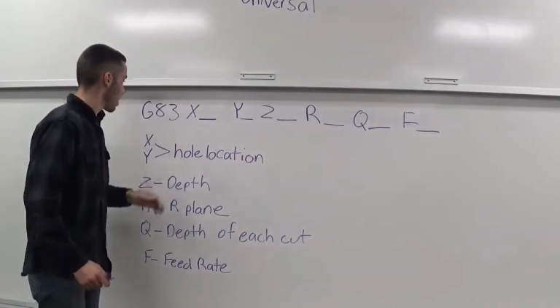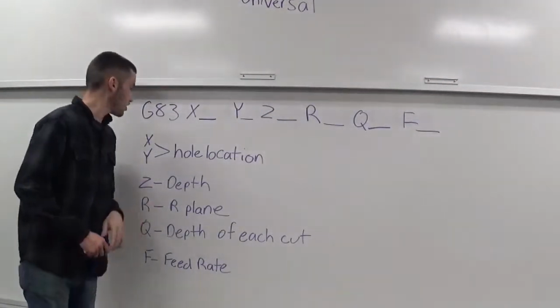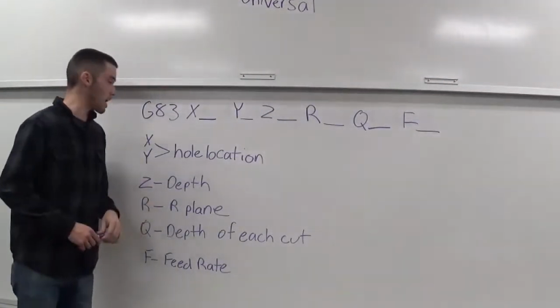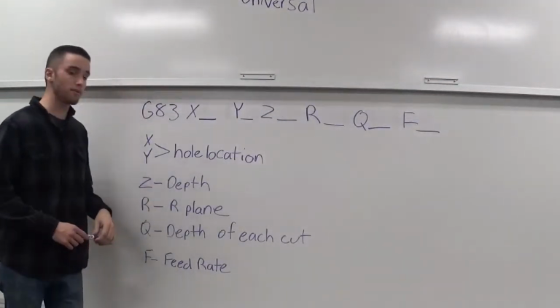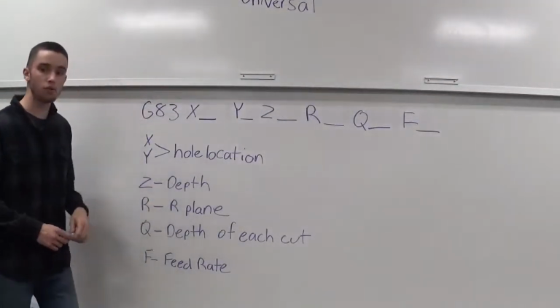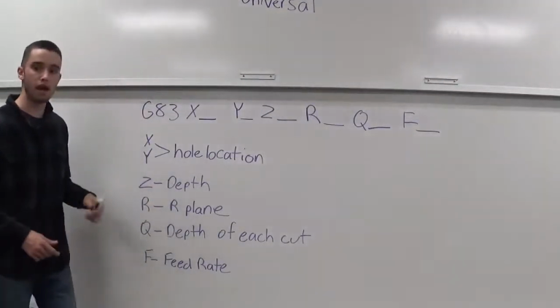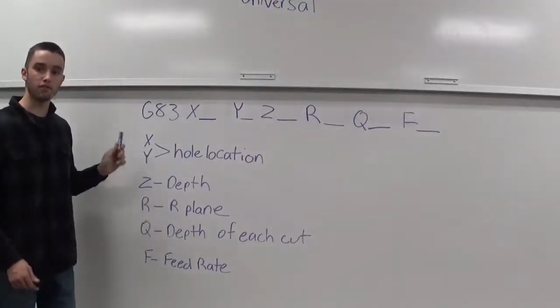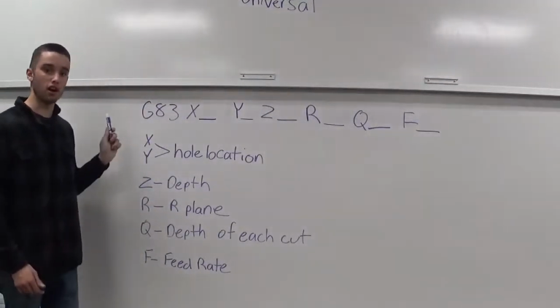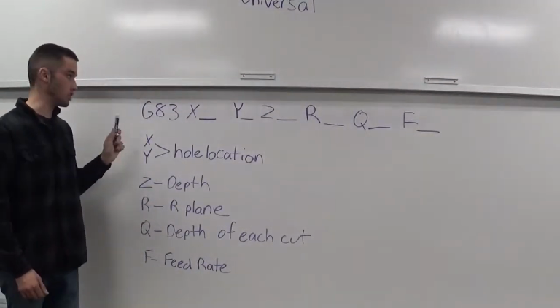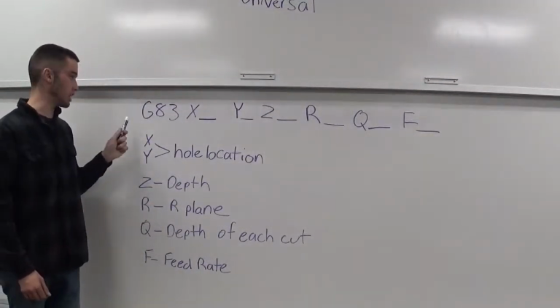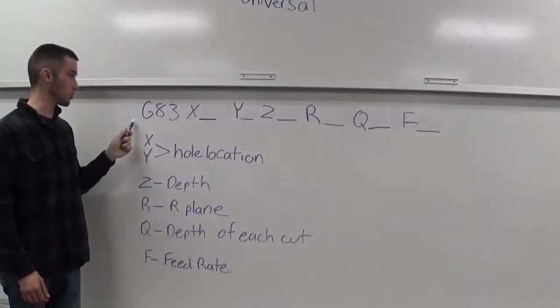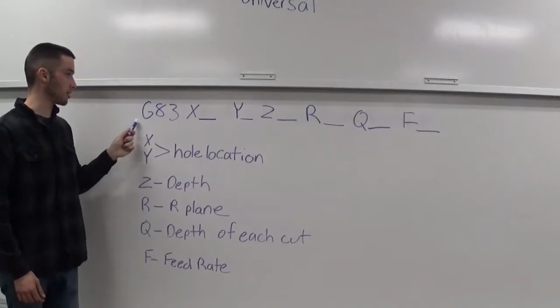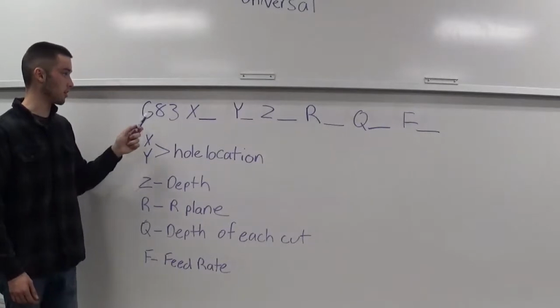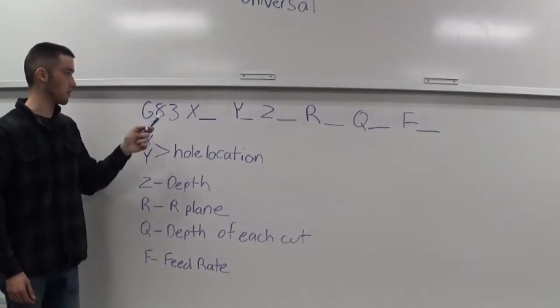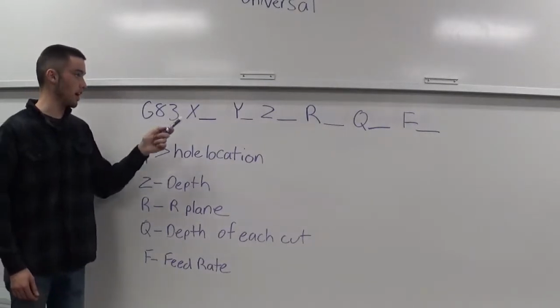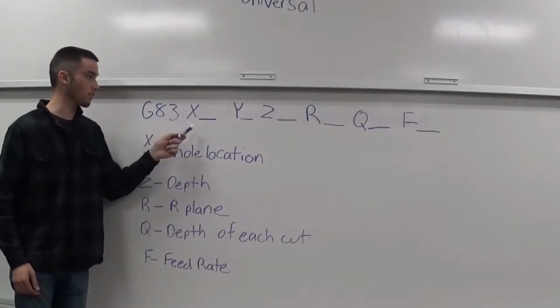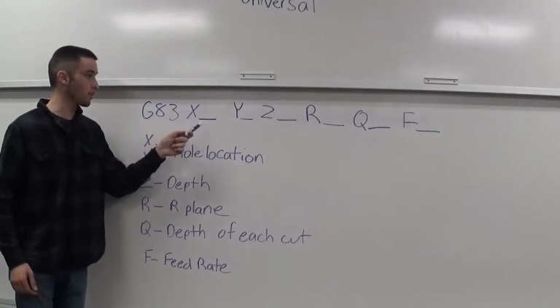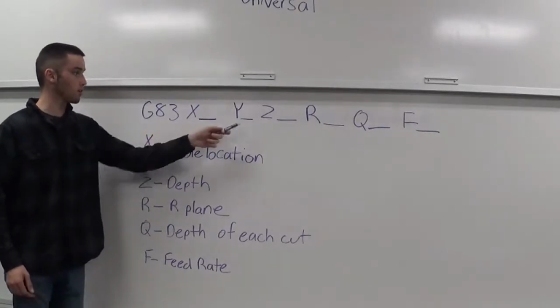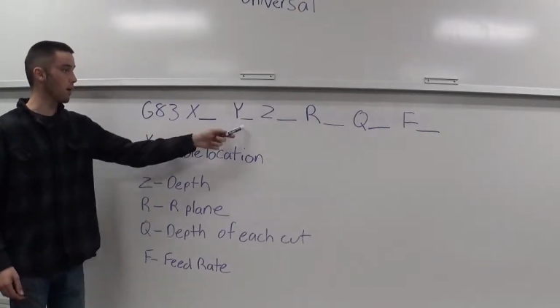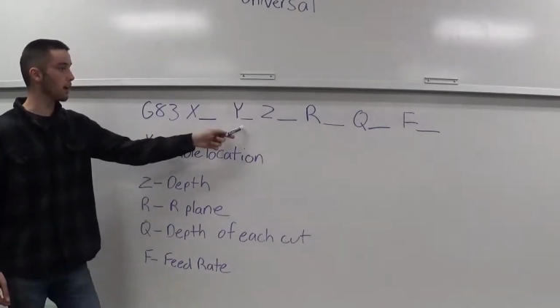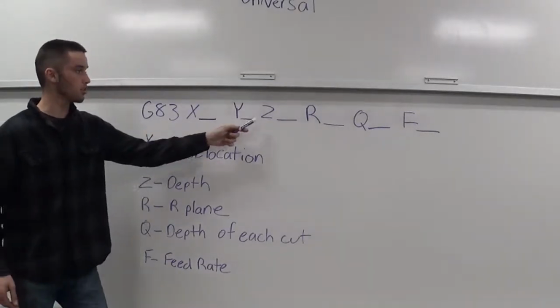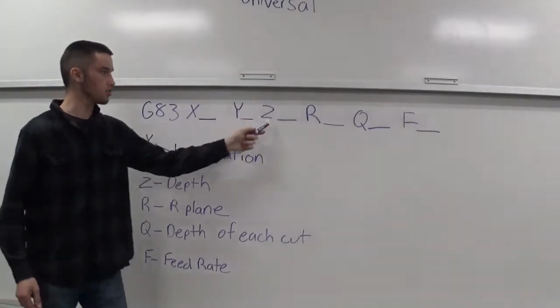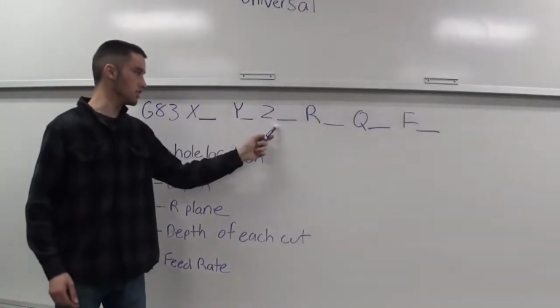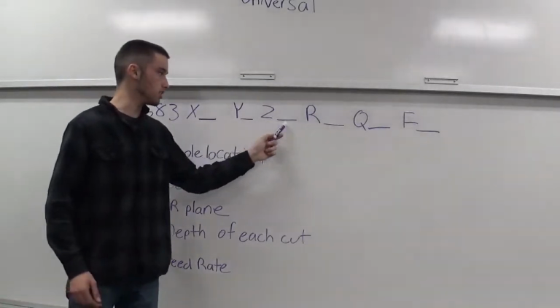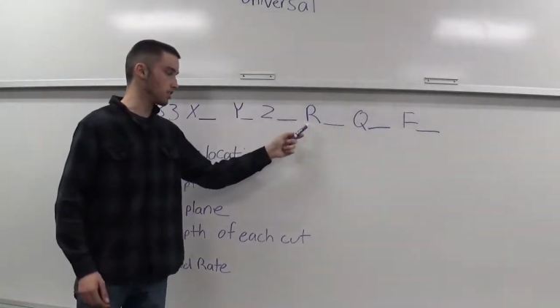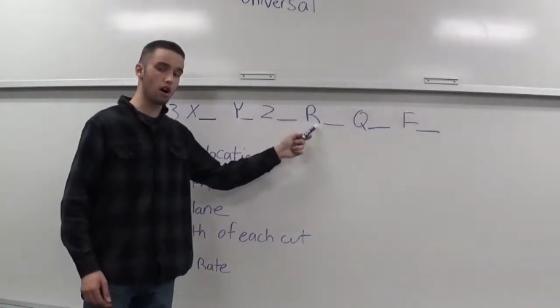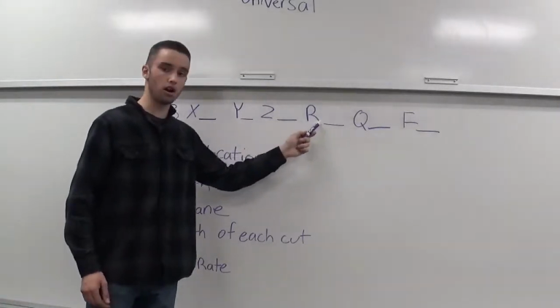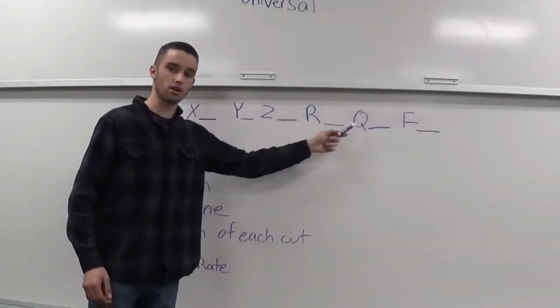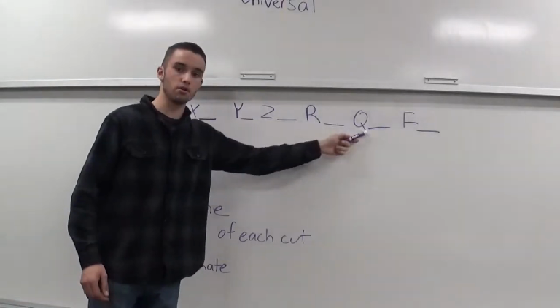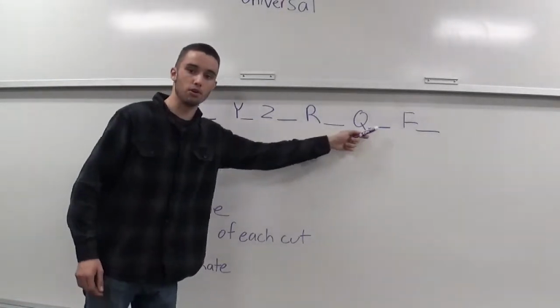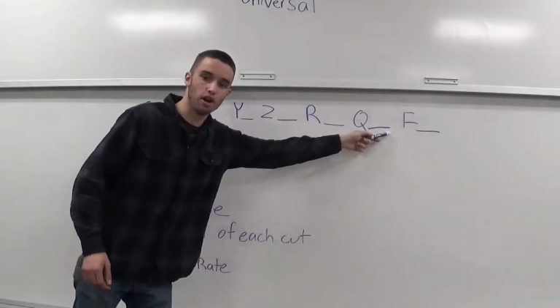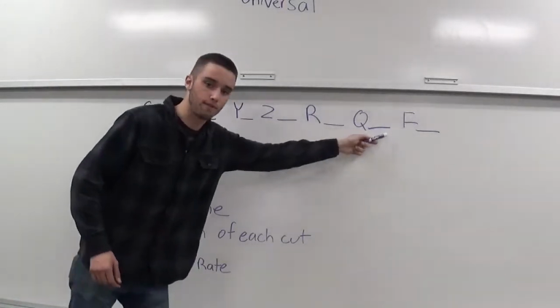Here's a common format for G83. You have your X, your Y, your Z, your R, your Q, and your F.